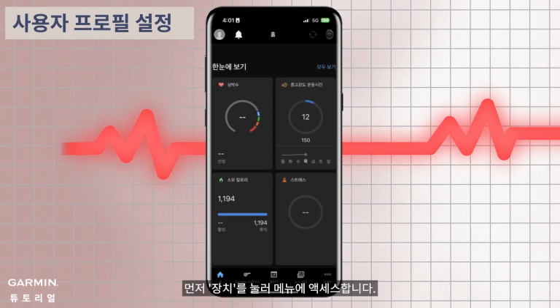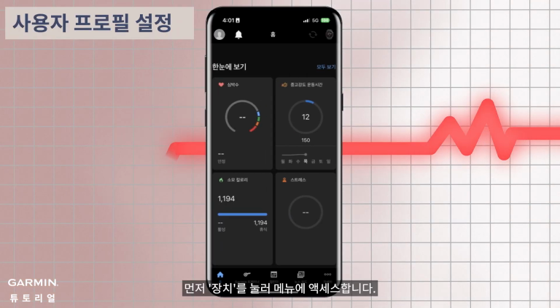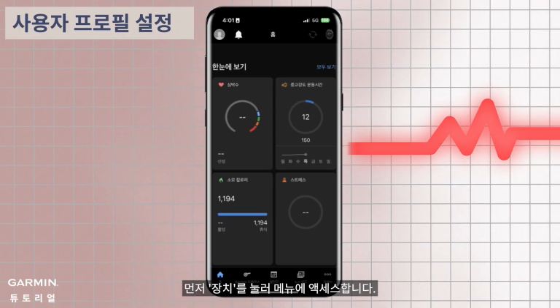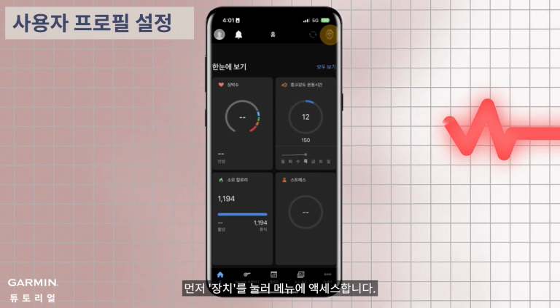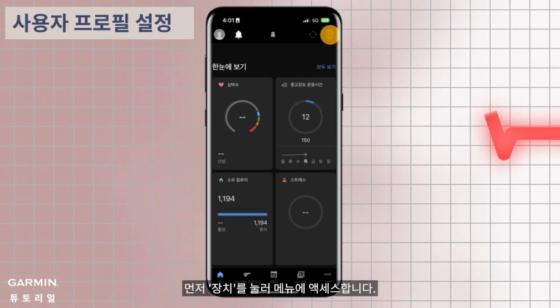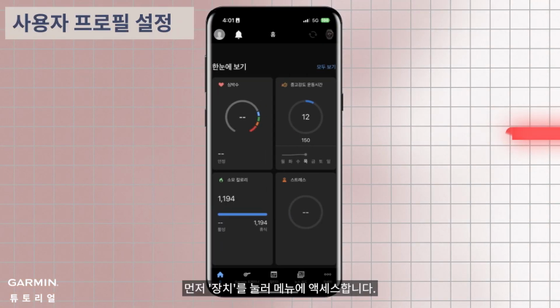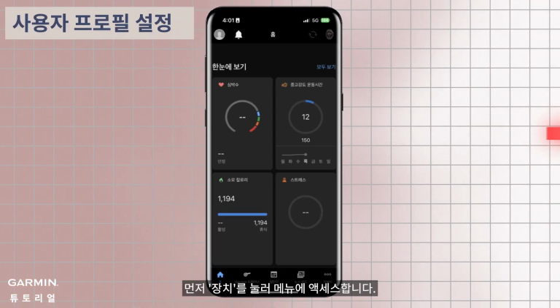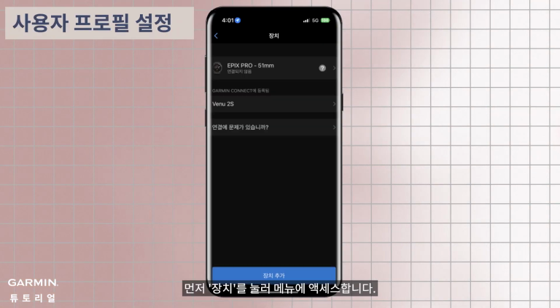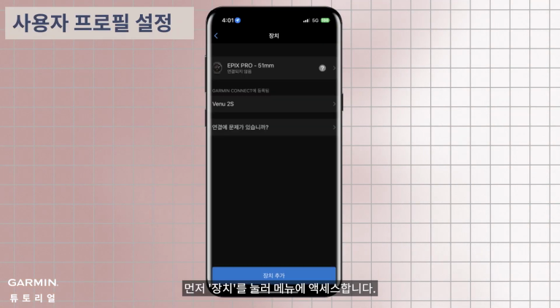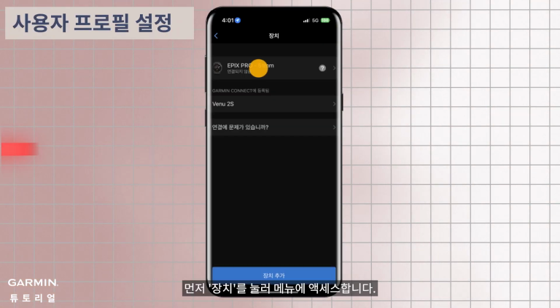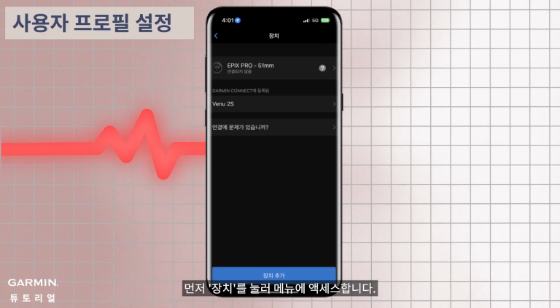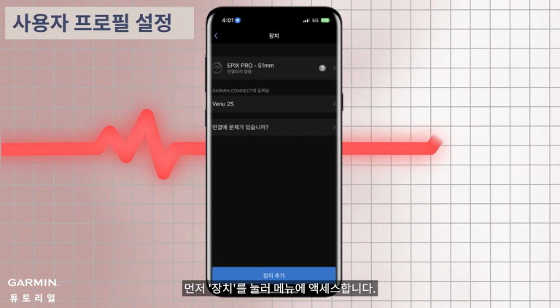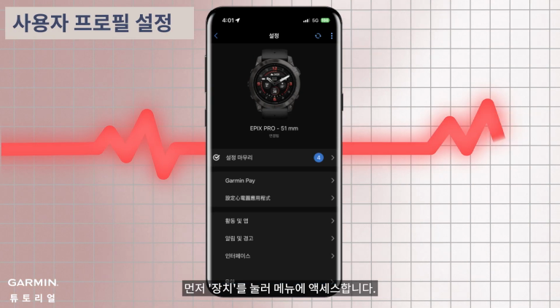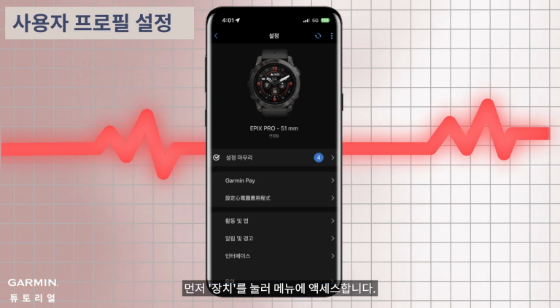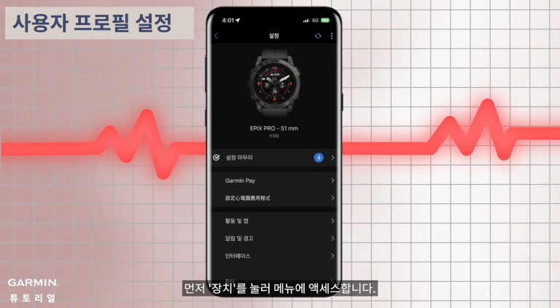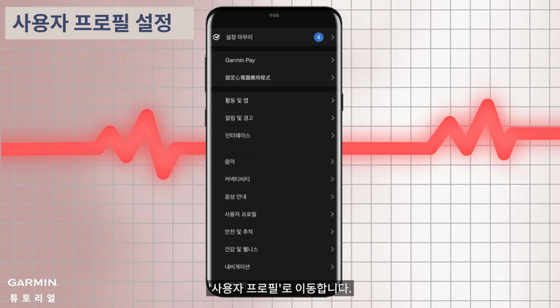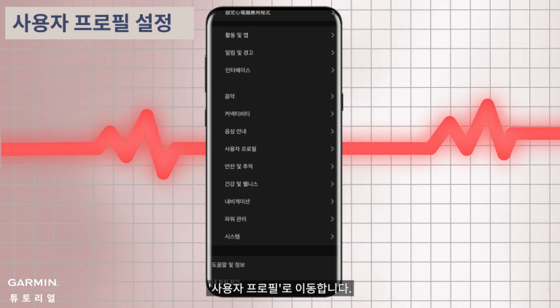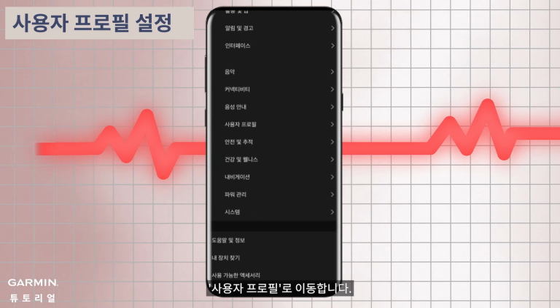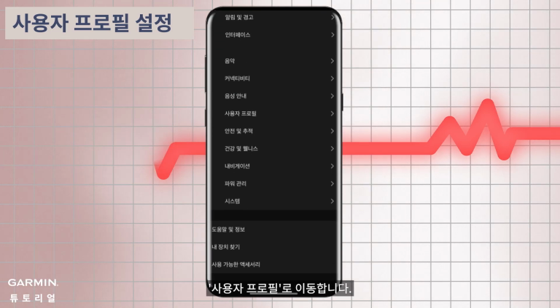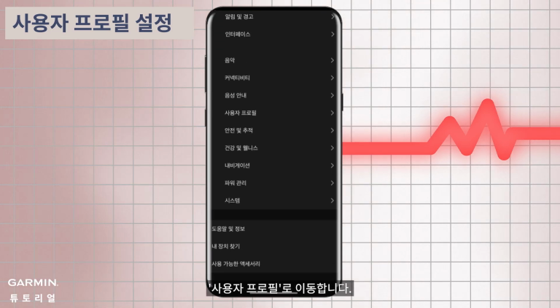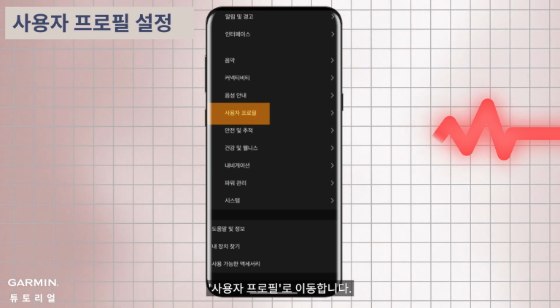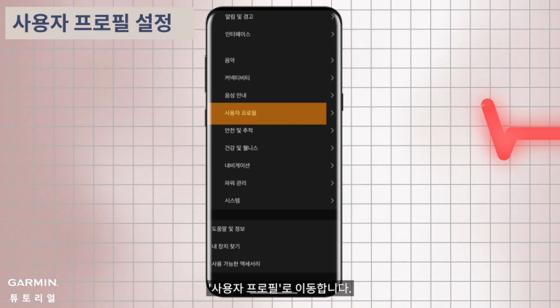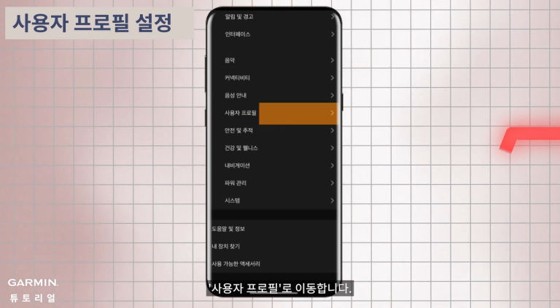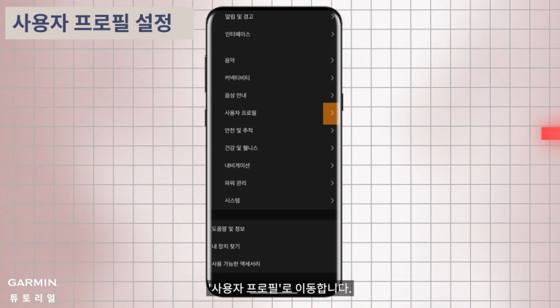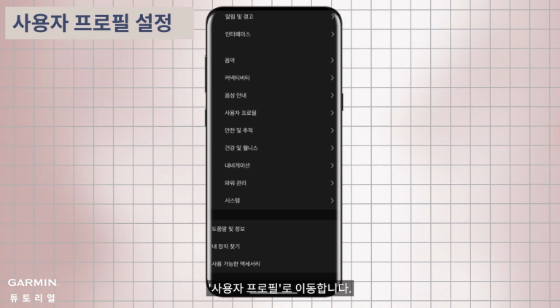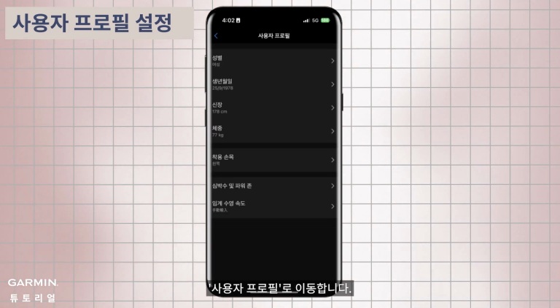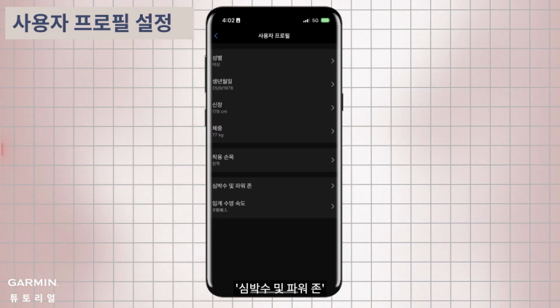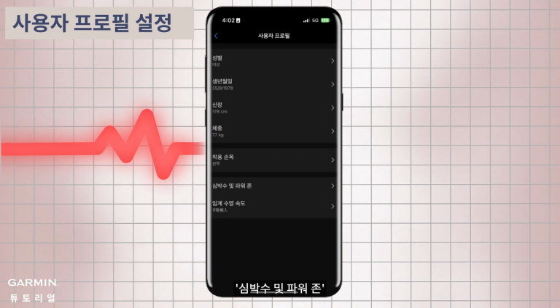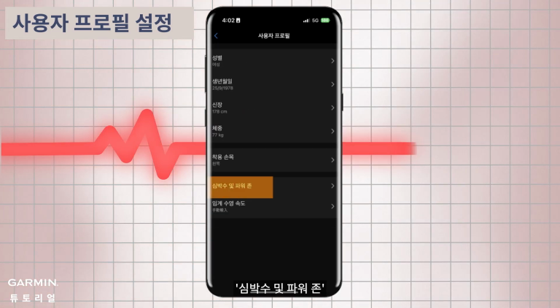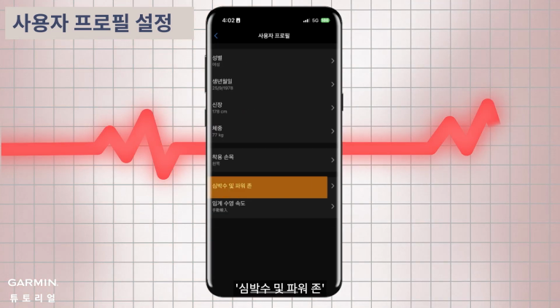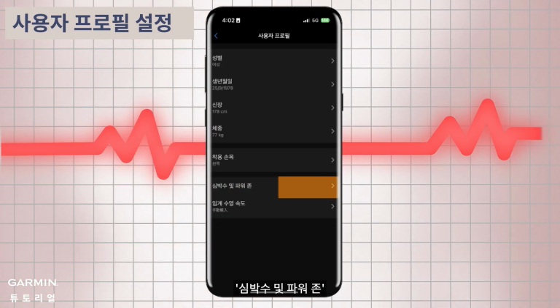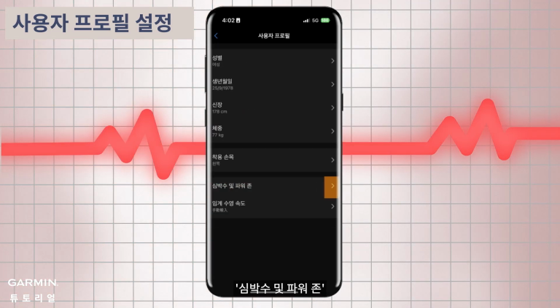First, tap device to access the menu. Navigate to user profile, then heart rate power zones.